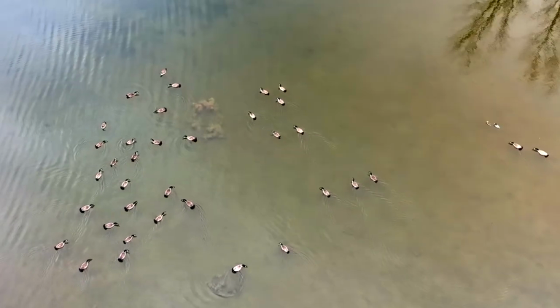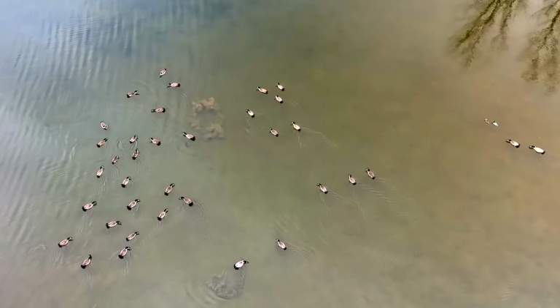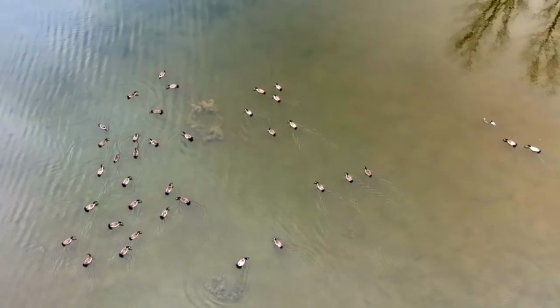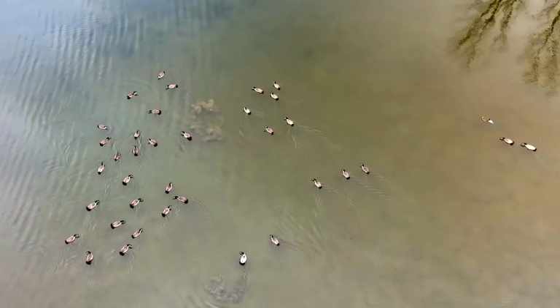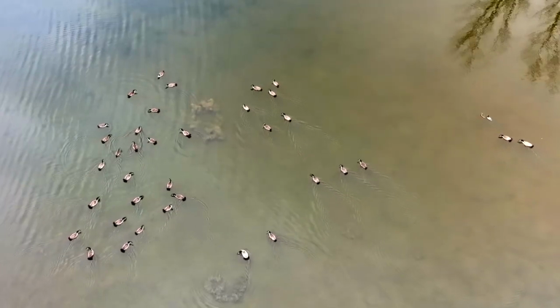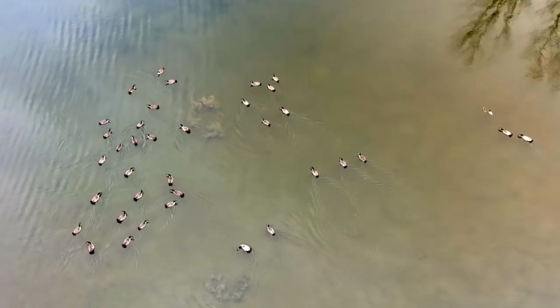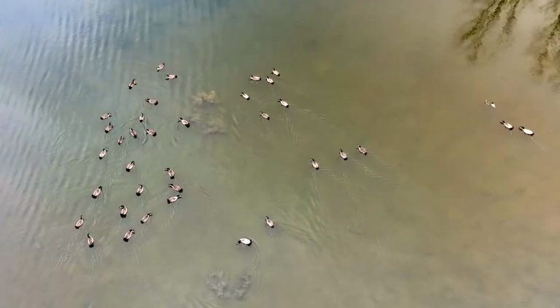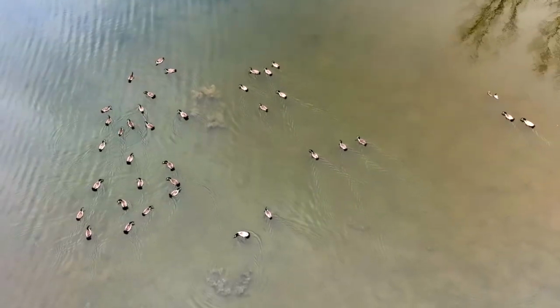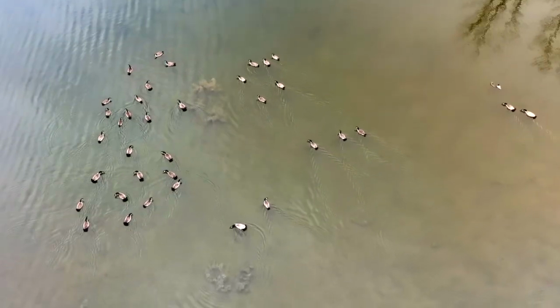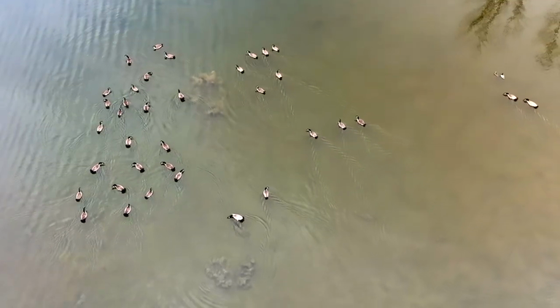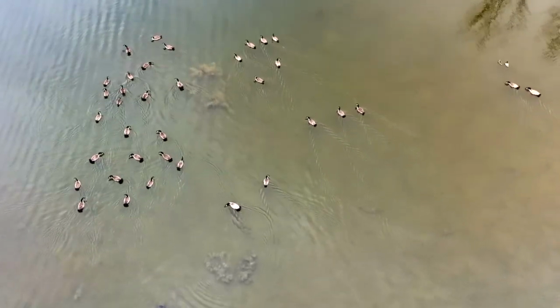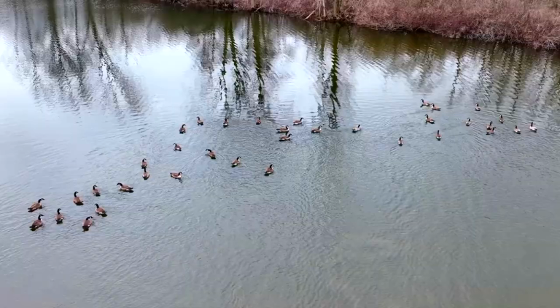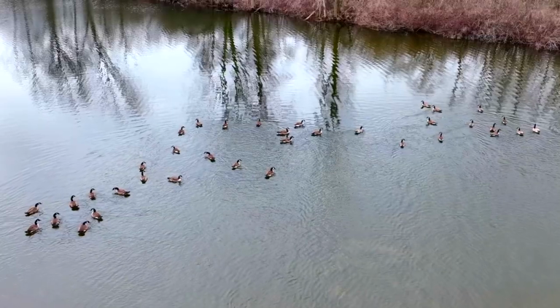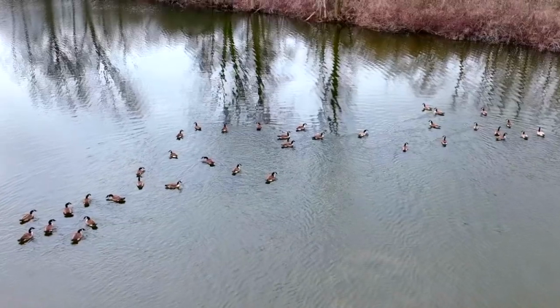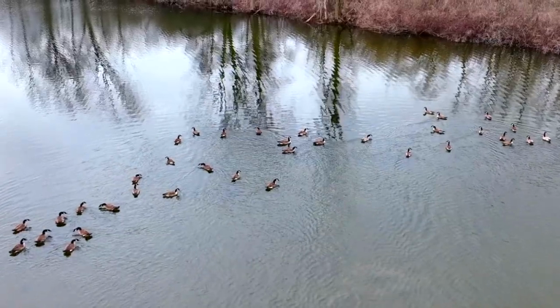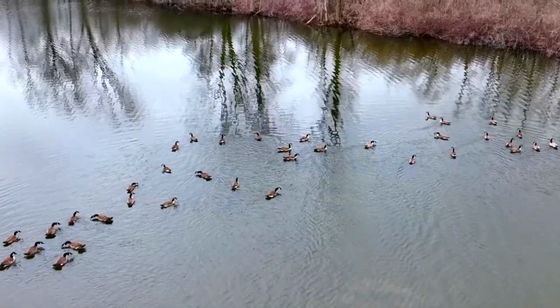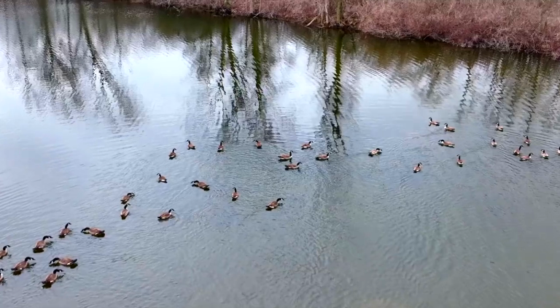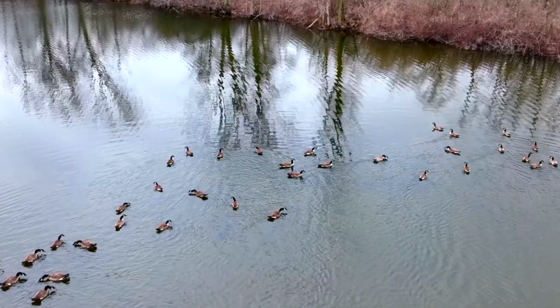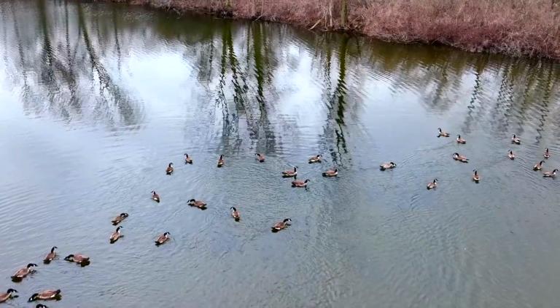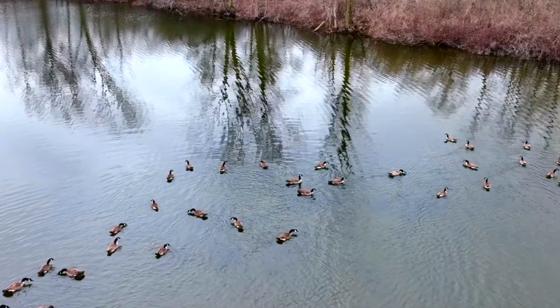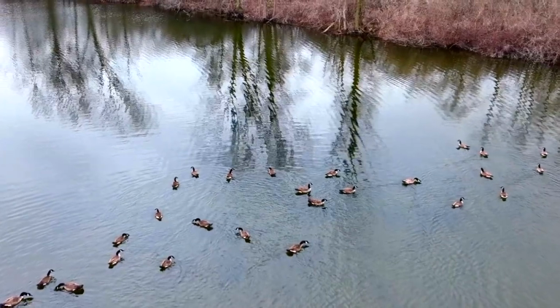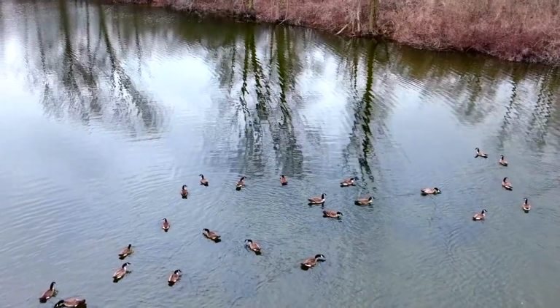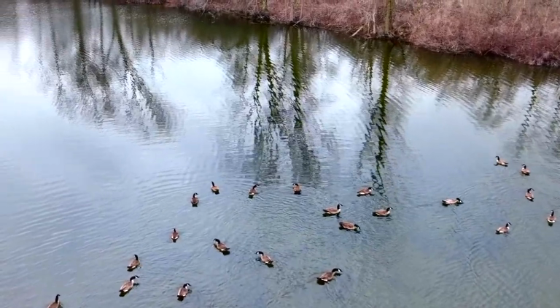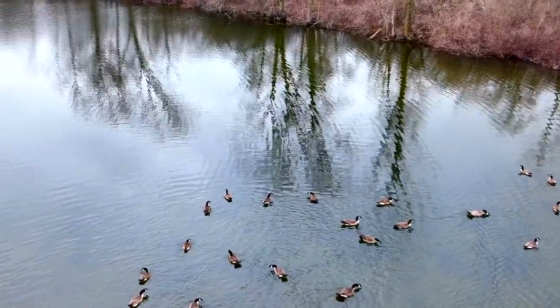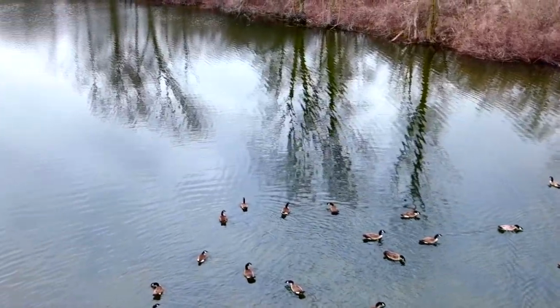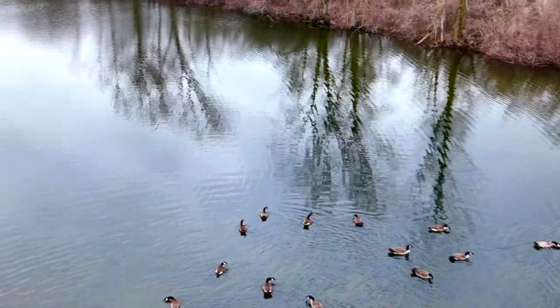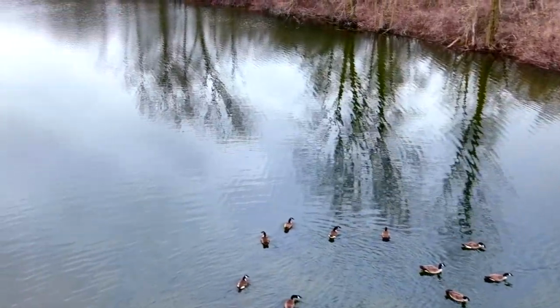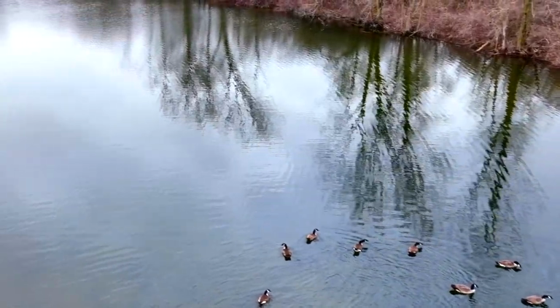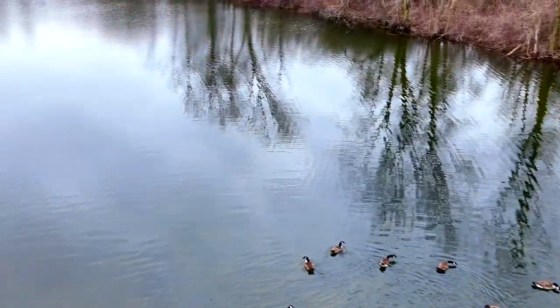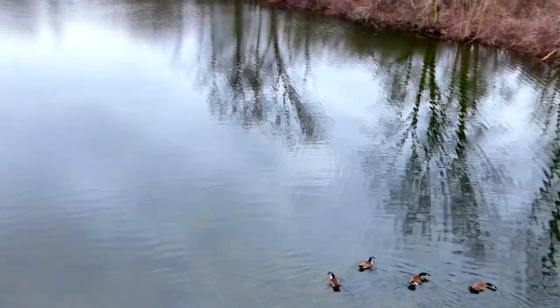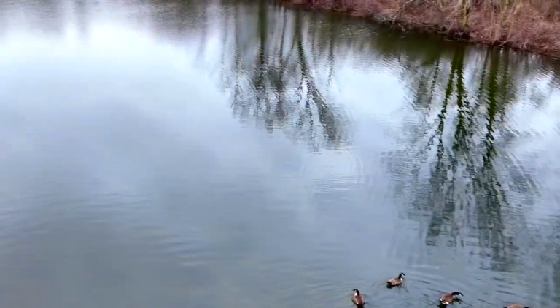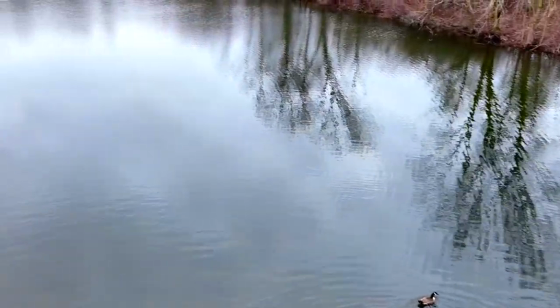I wanted to get the closest footage possible, but I also did not want to disturb them in their natural habitat, which I felt like I did a pretty good job because I didn't really even notice I was there.